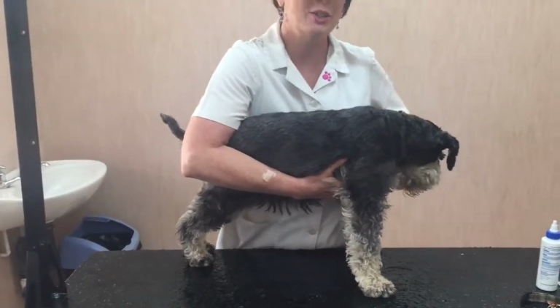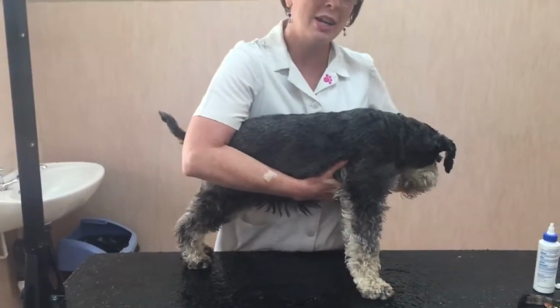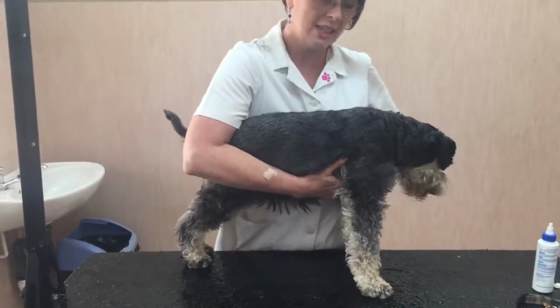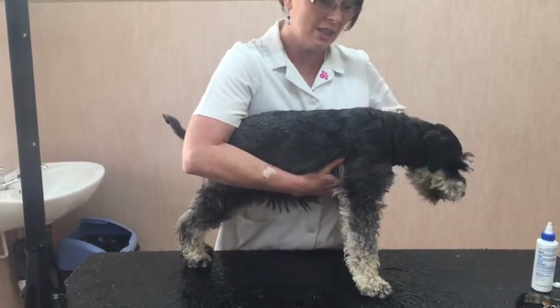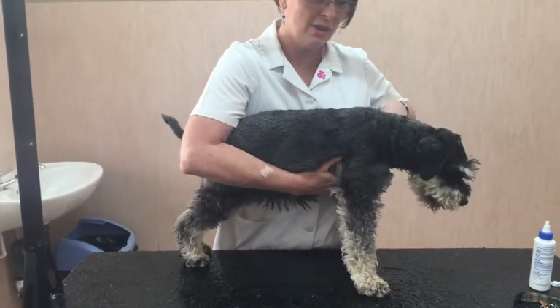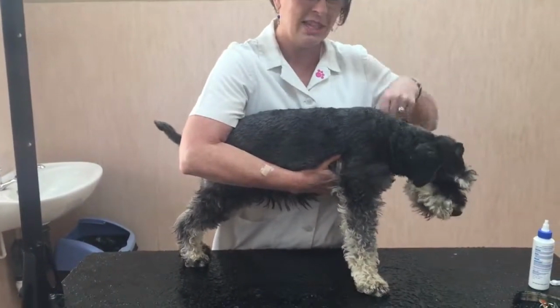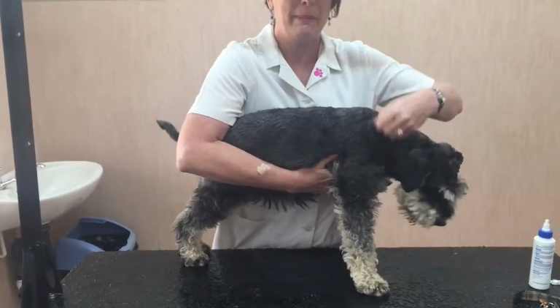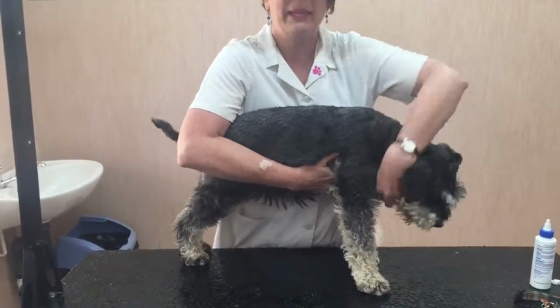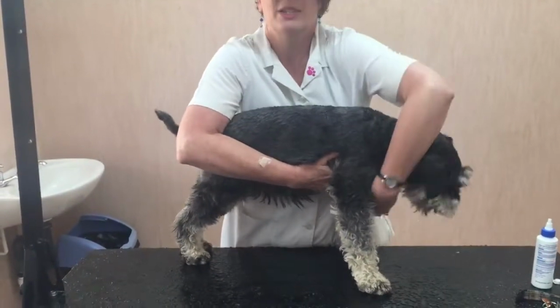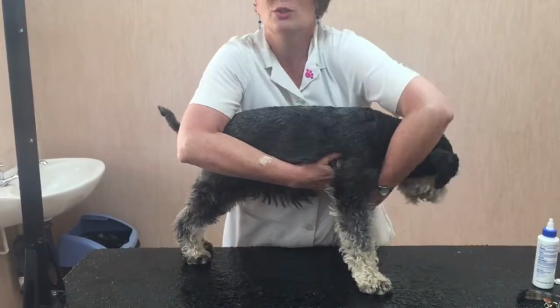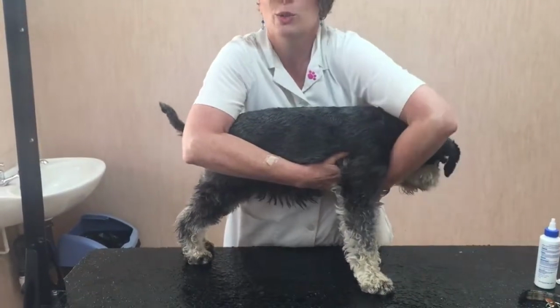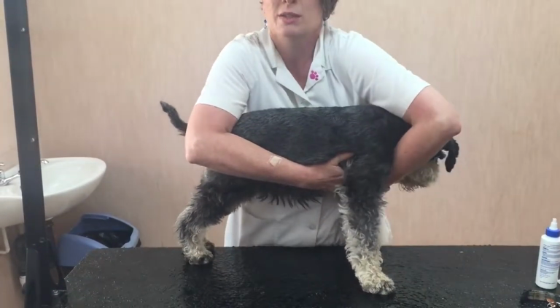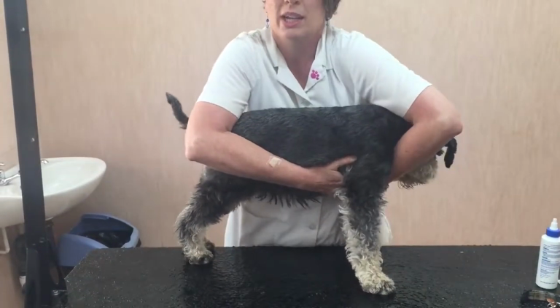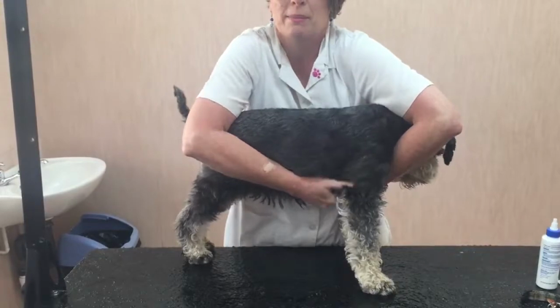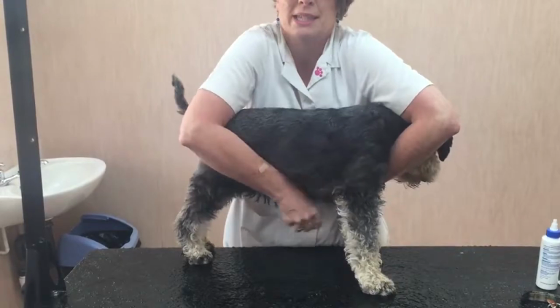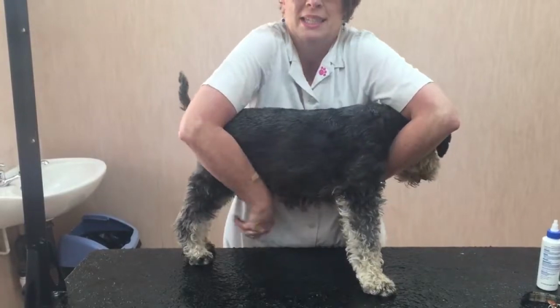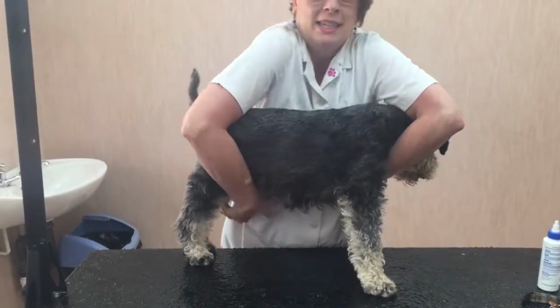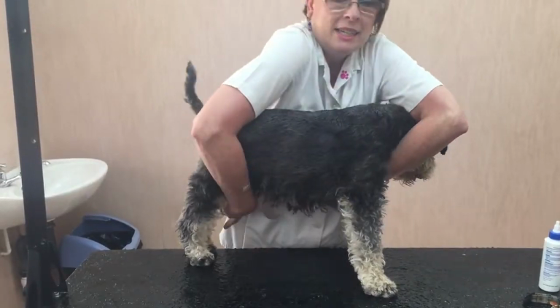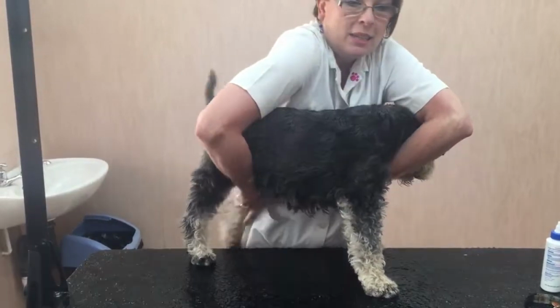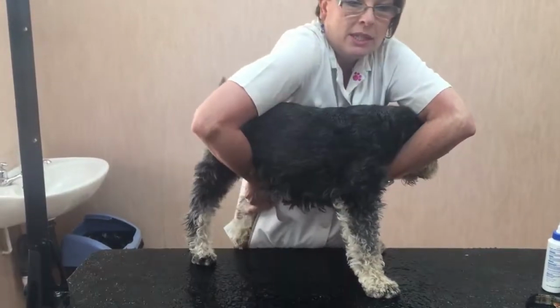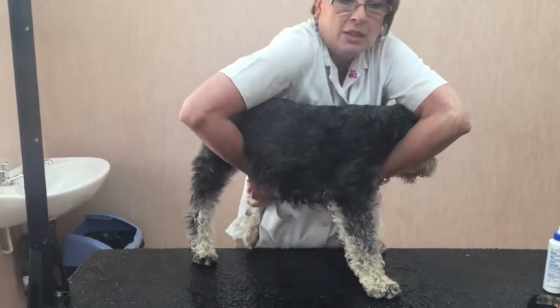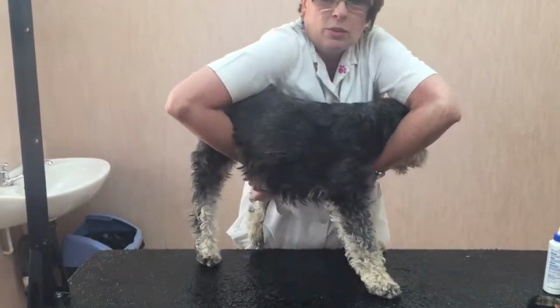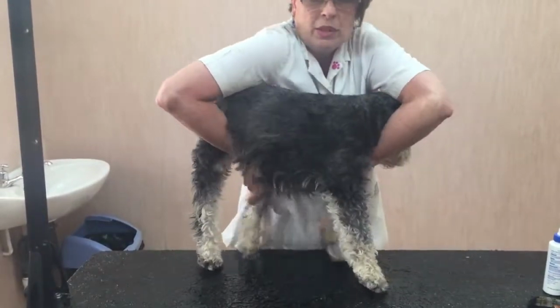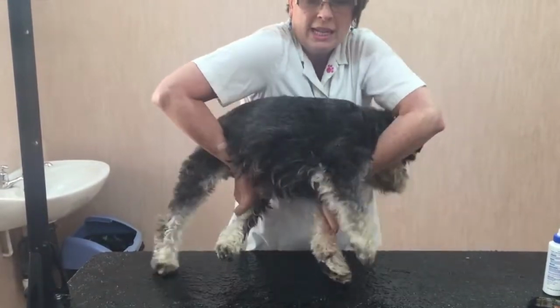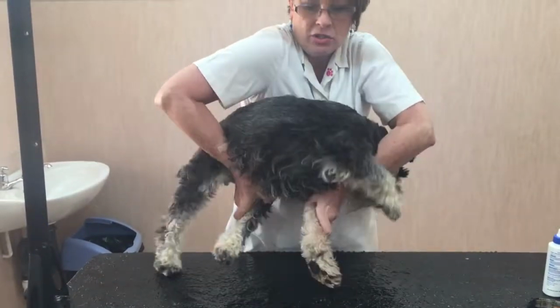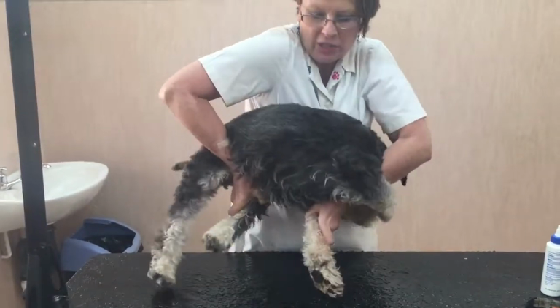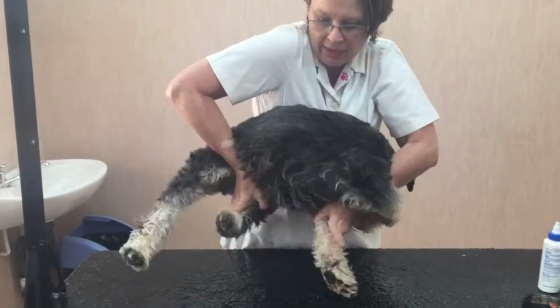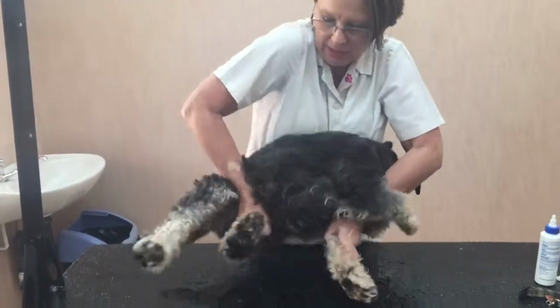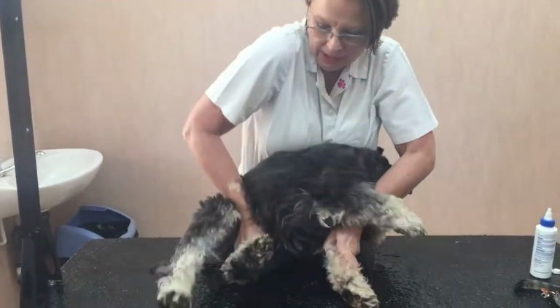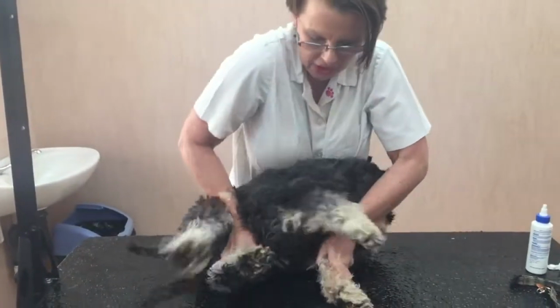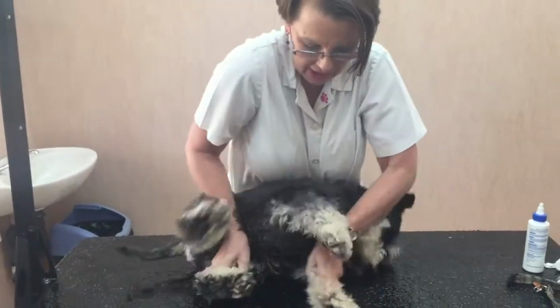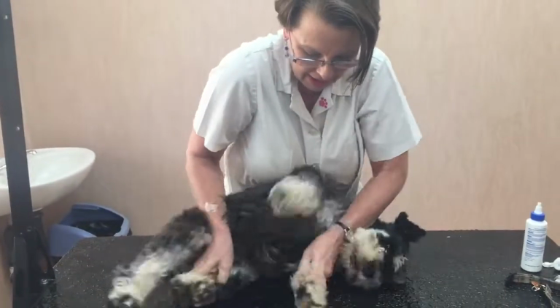We're going to try and get this wriggly puppy into dorsal recumbency. We start with lateral recumbency, gently.